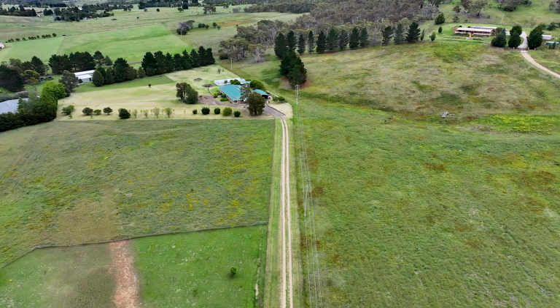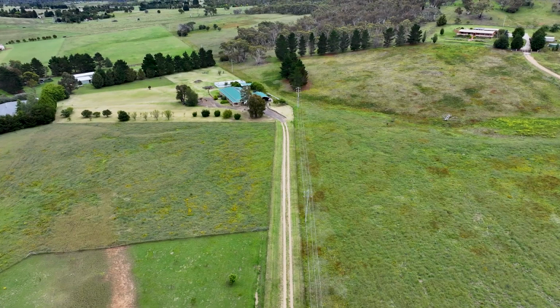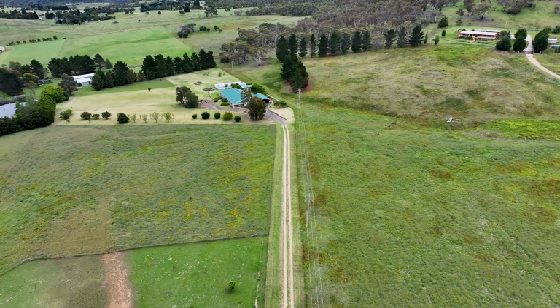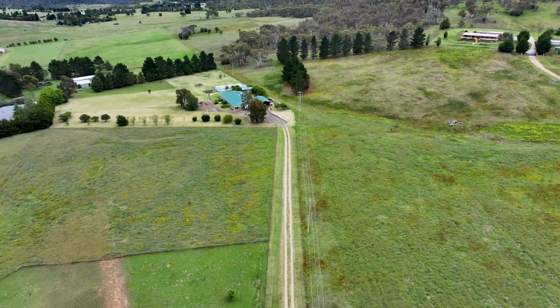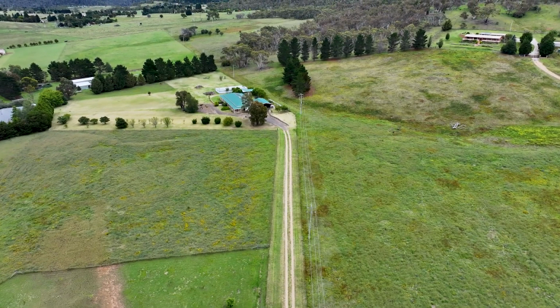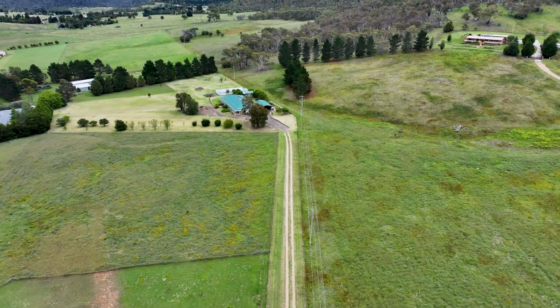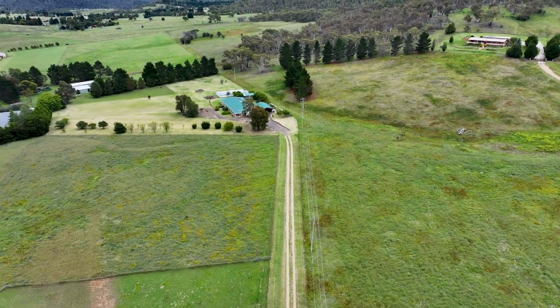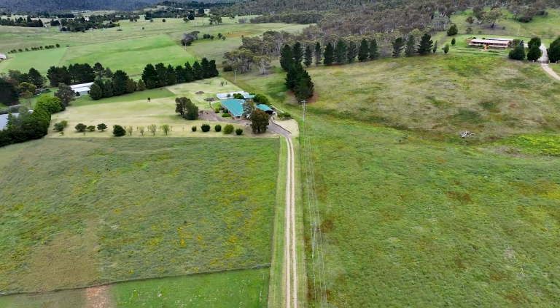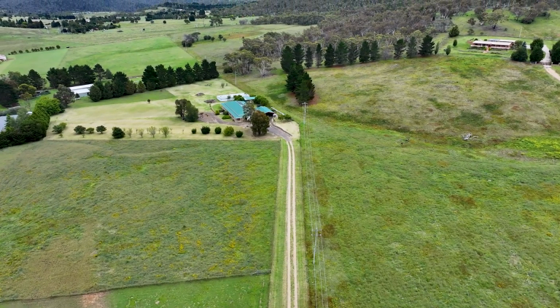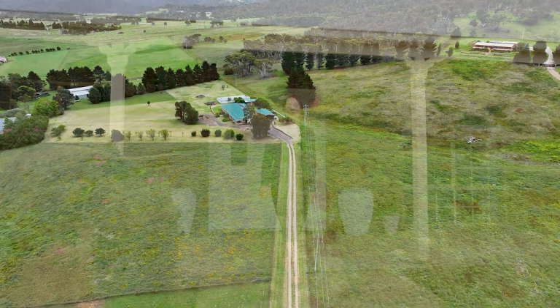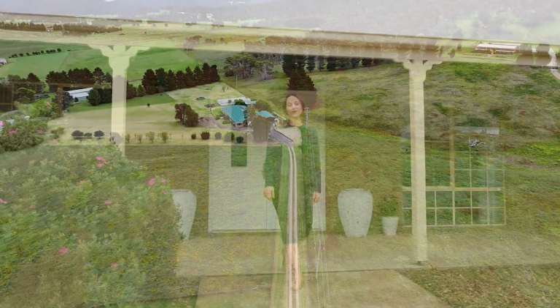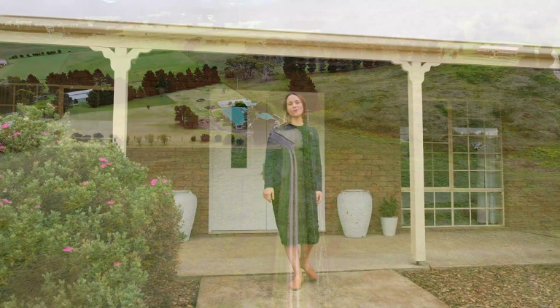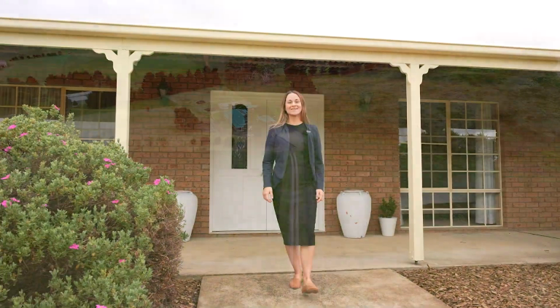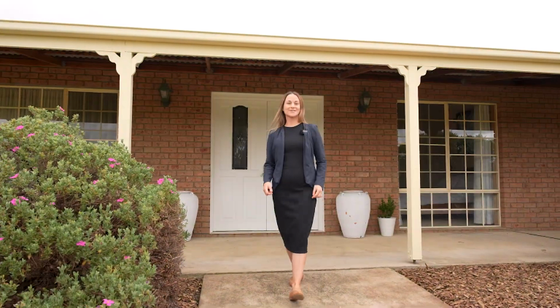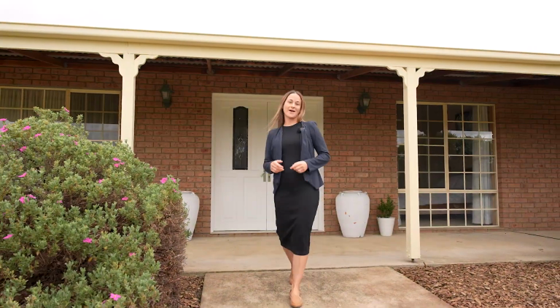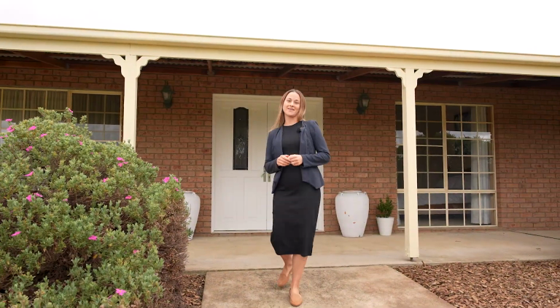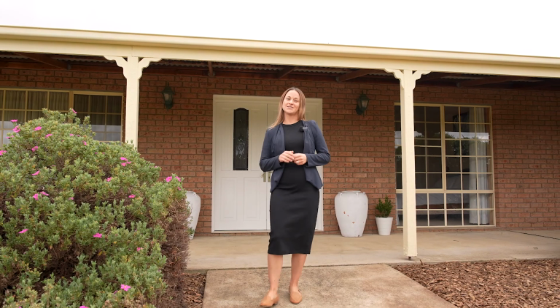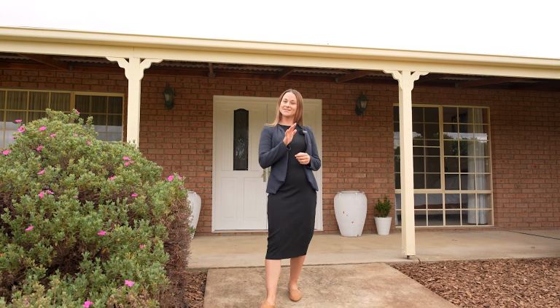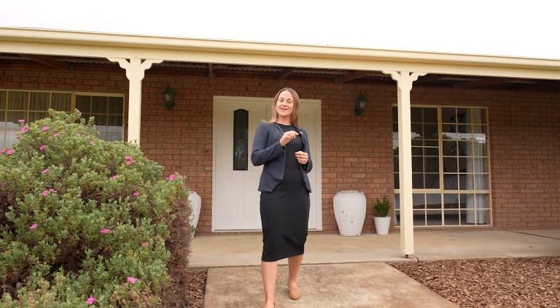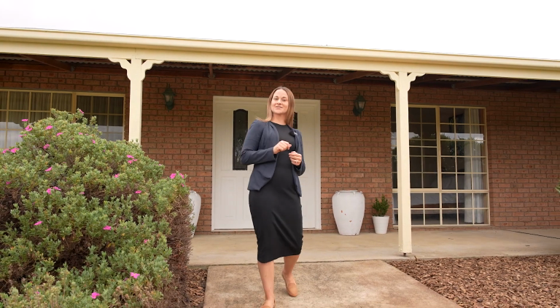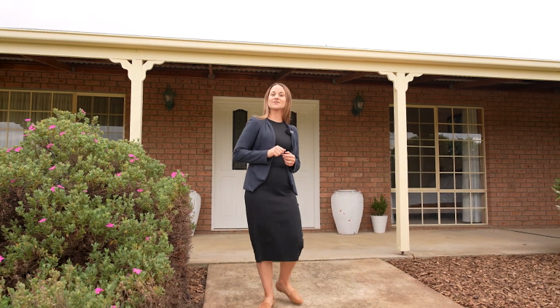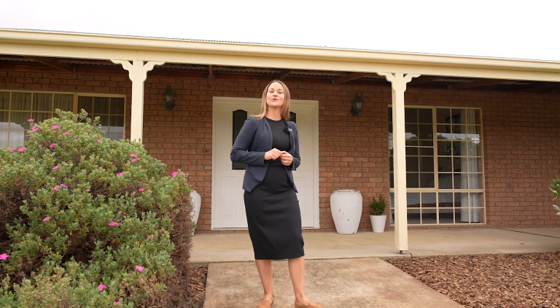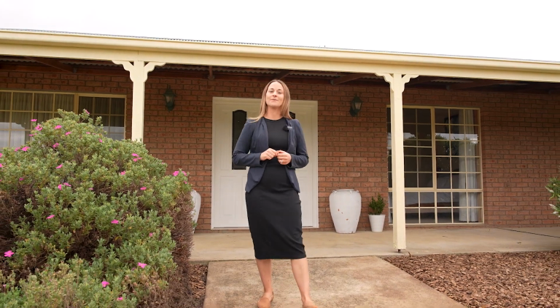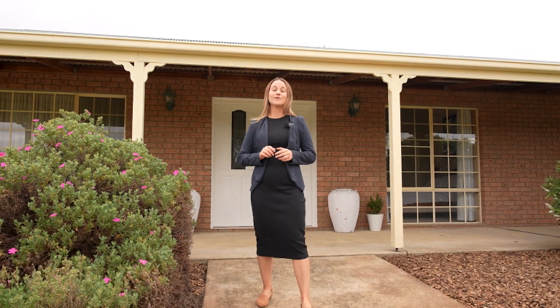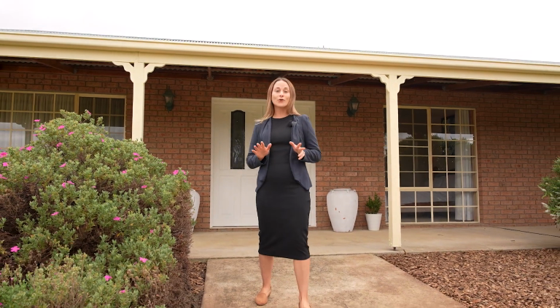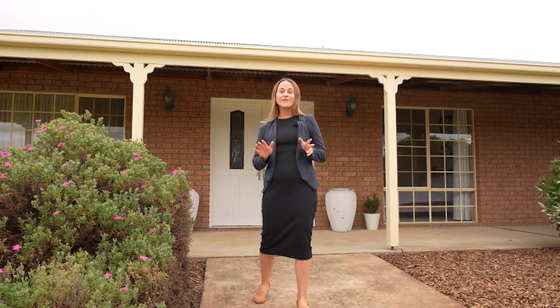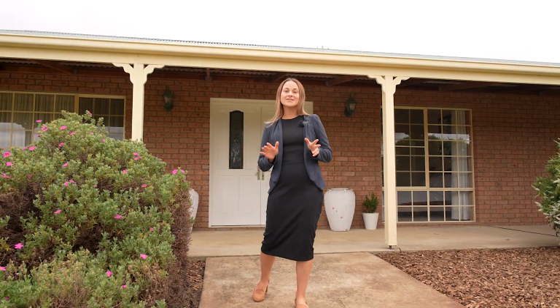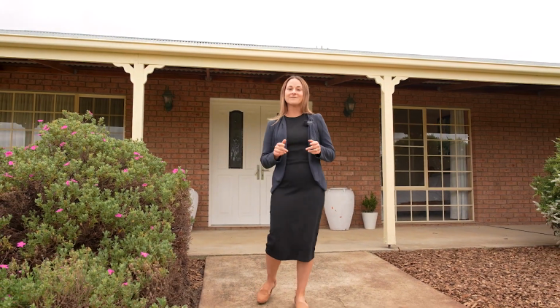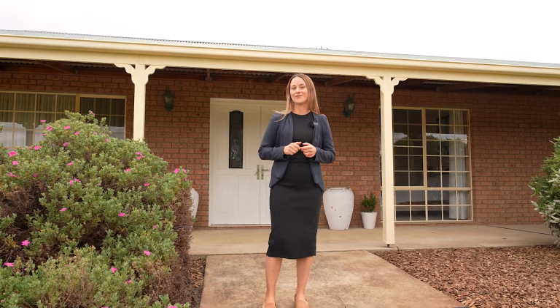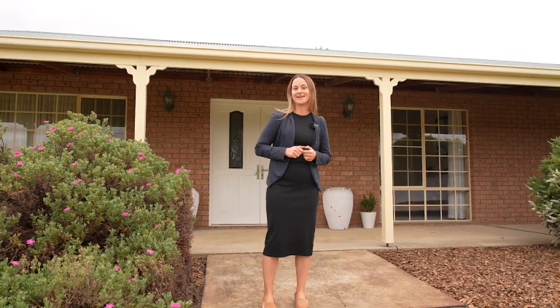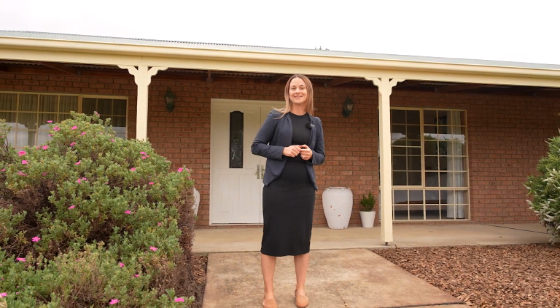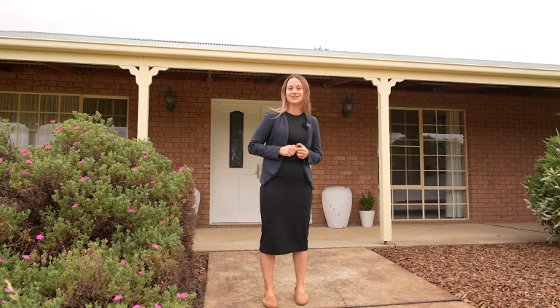Don't miss out on this rare opportunity to own your own slice of paradise just on the outskirts of Cooma. For more information feel free to get in touch.